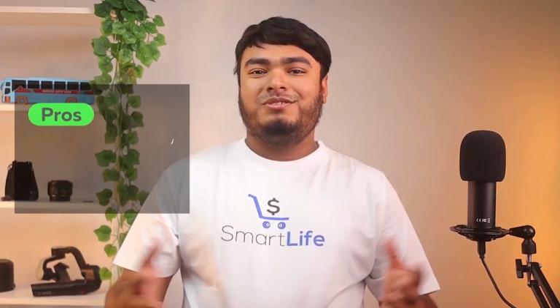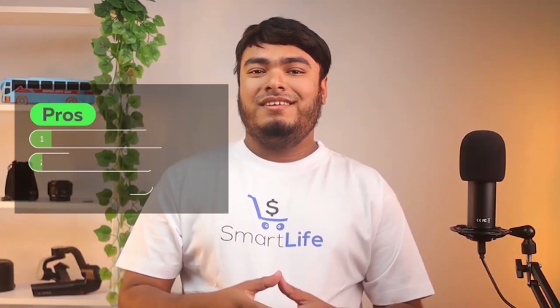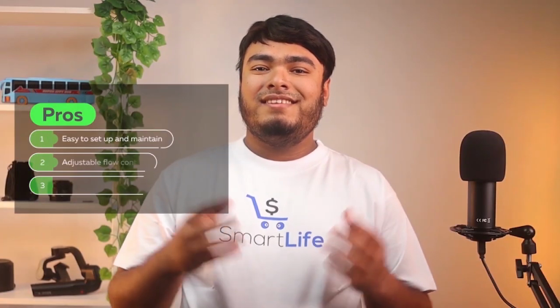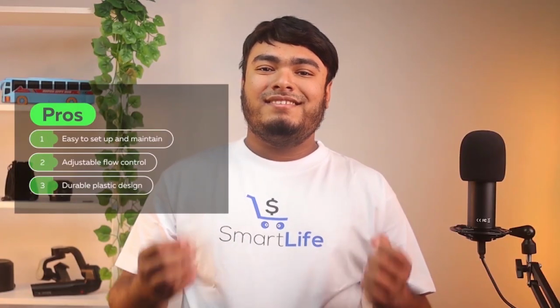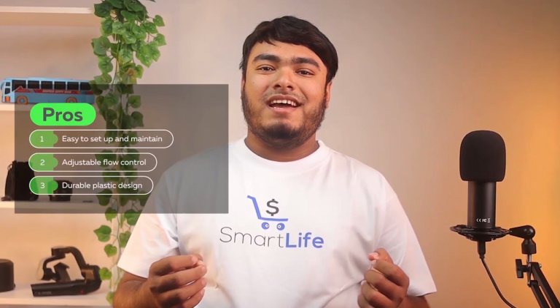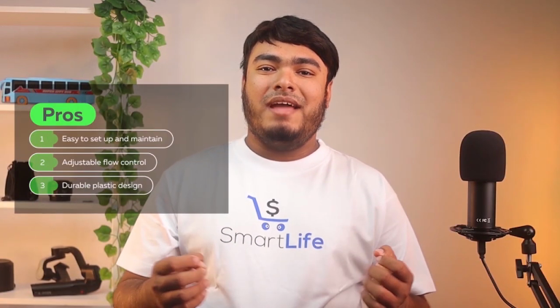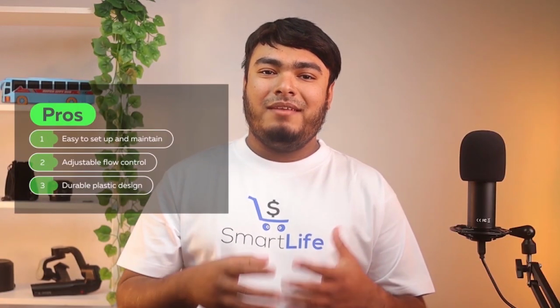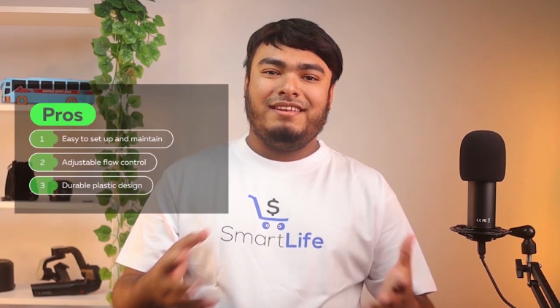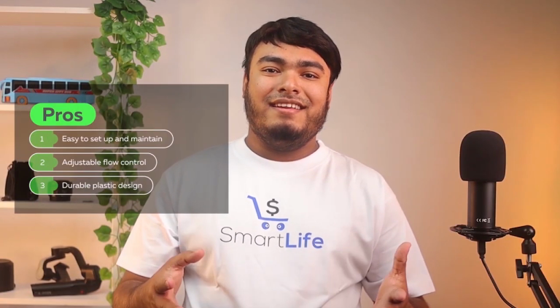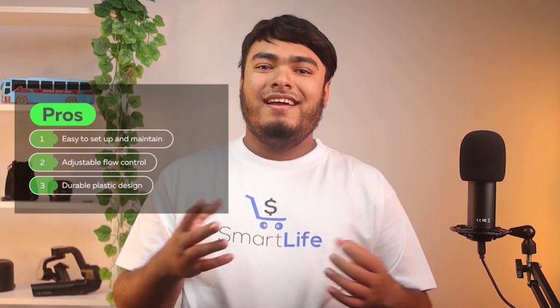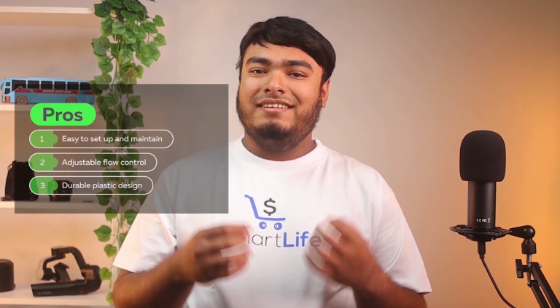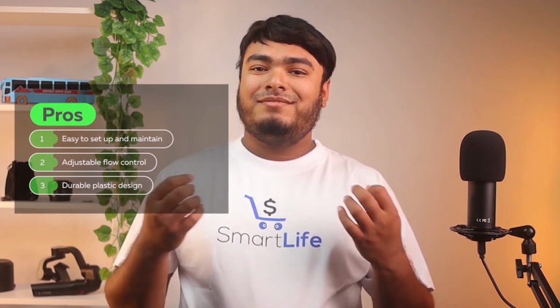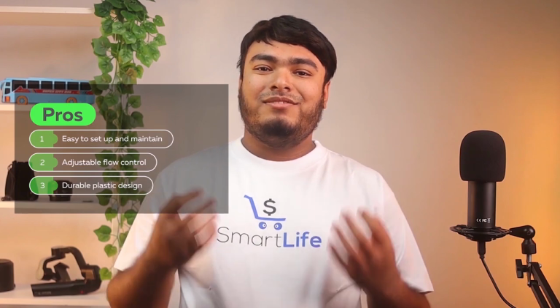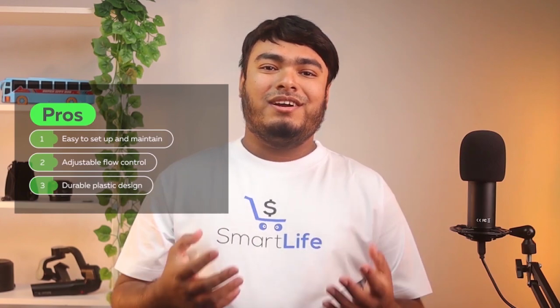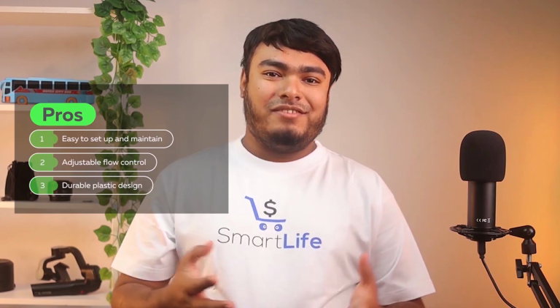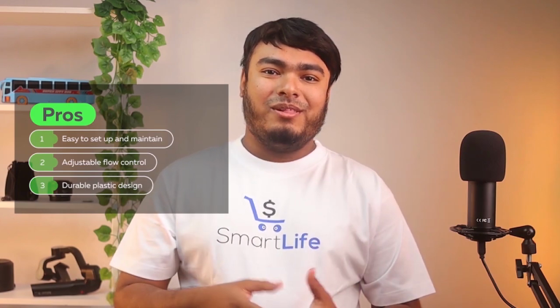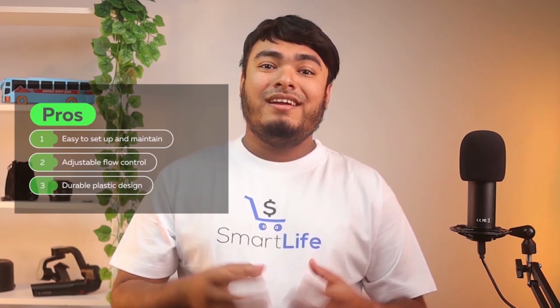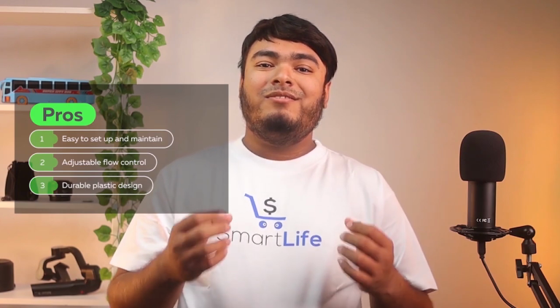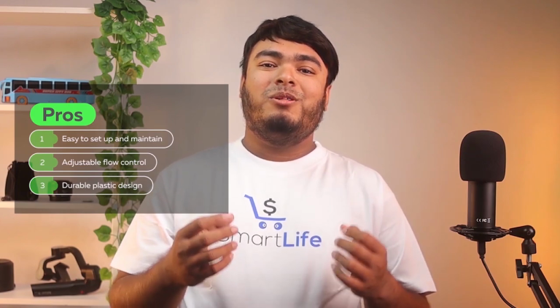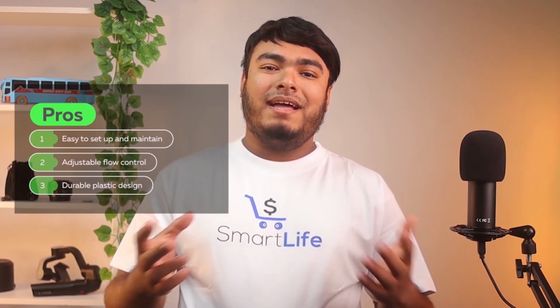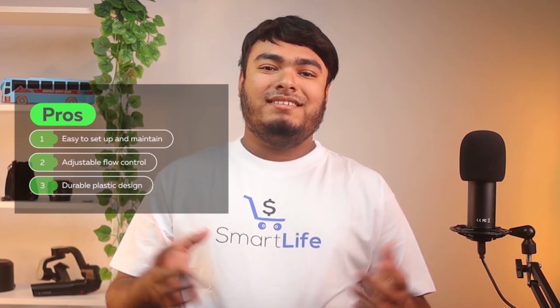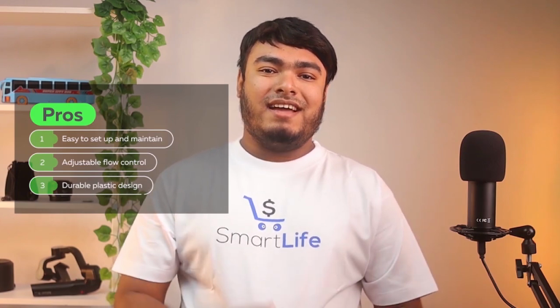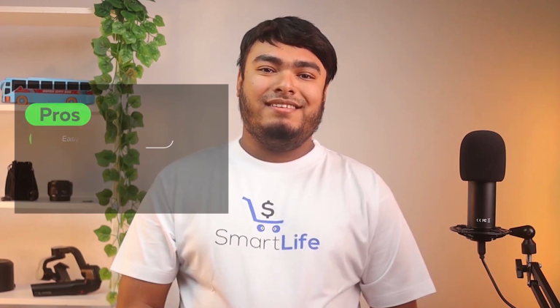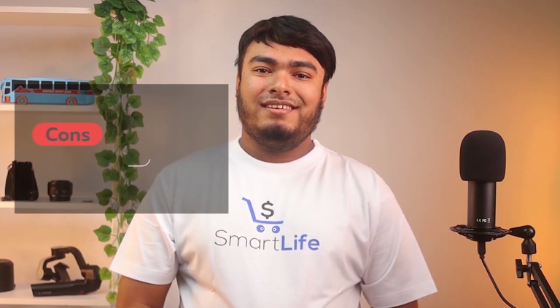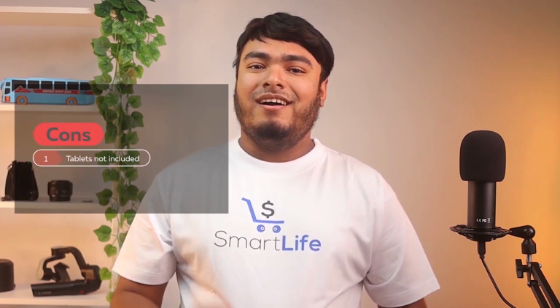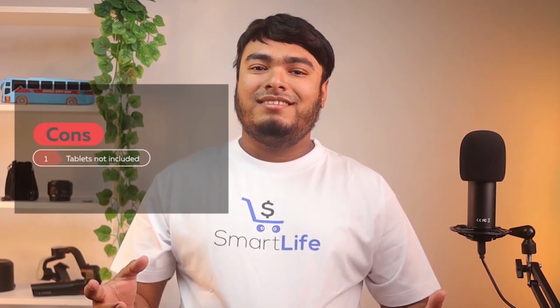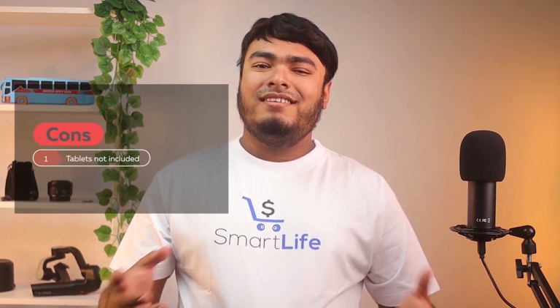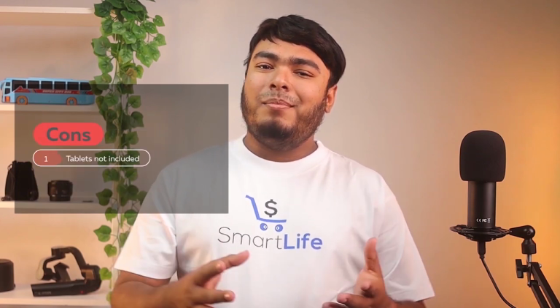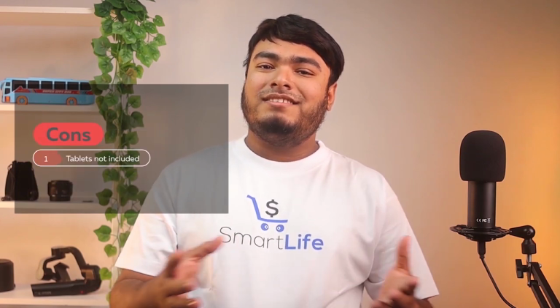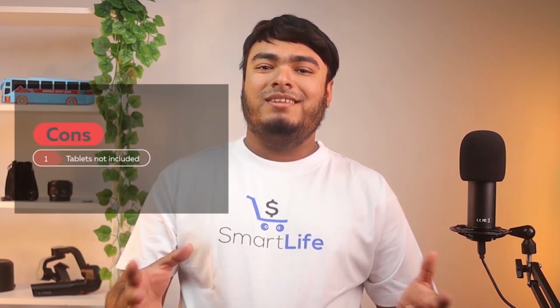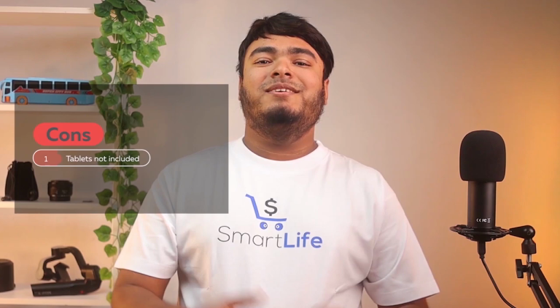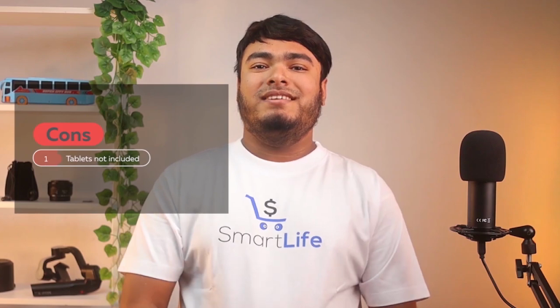Pros: easy to set up and maintain, adjustable flow control, durable plastic design. Cons: tablets not included.